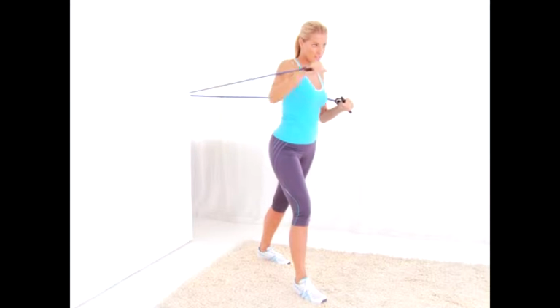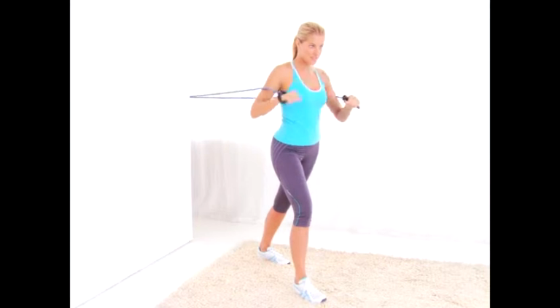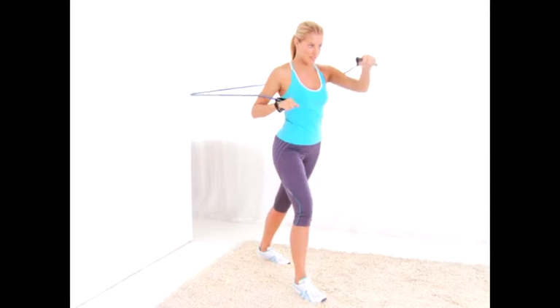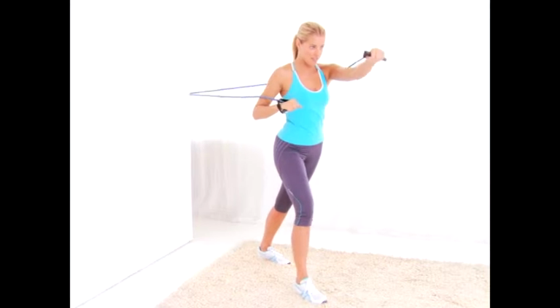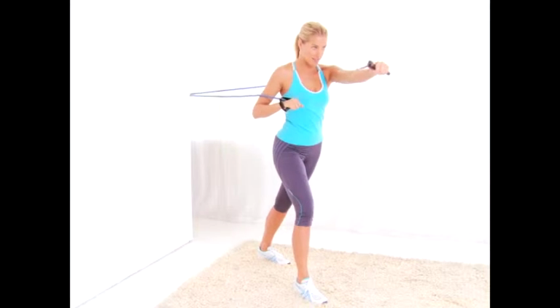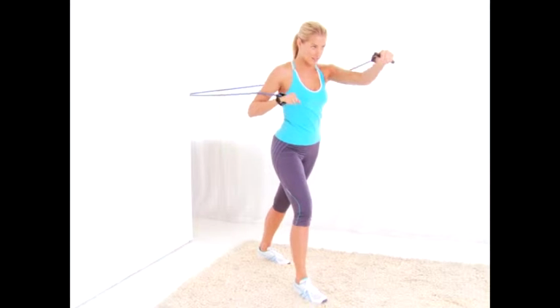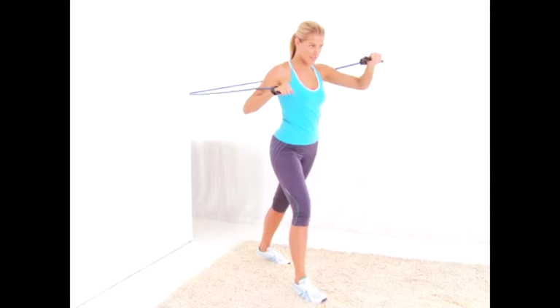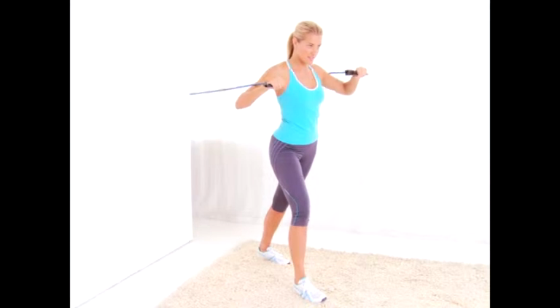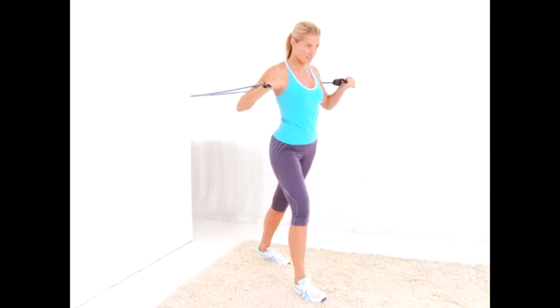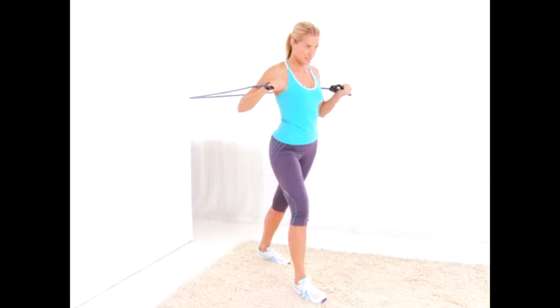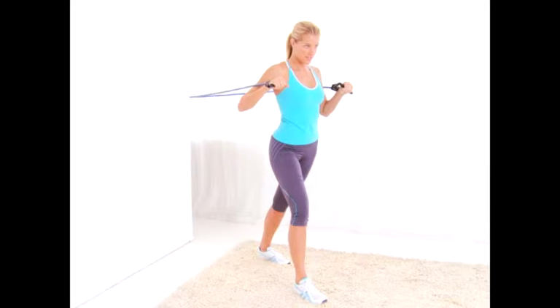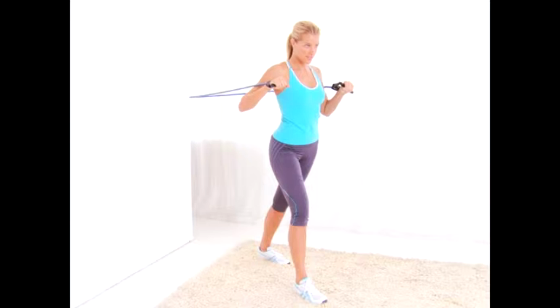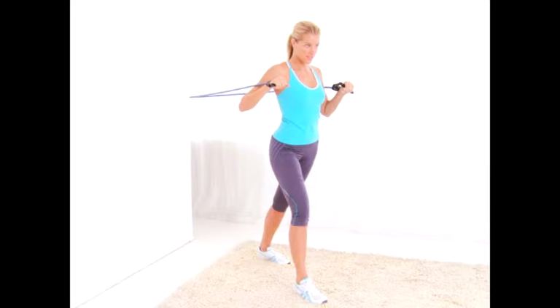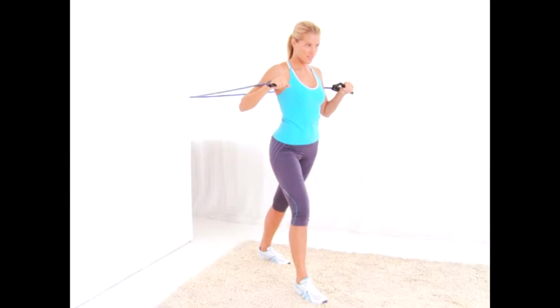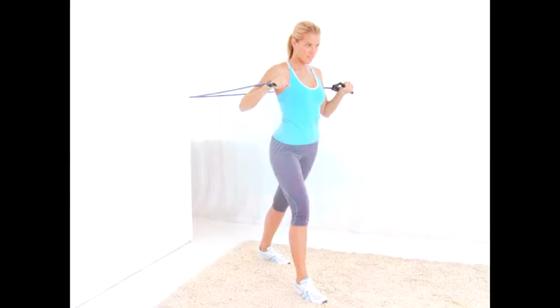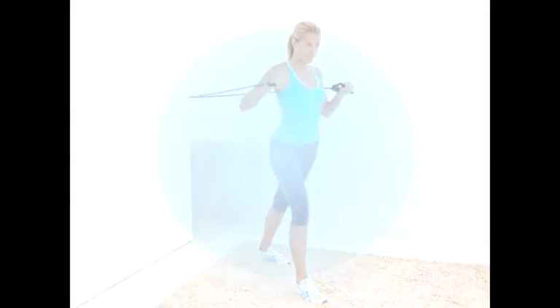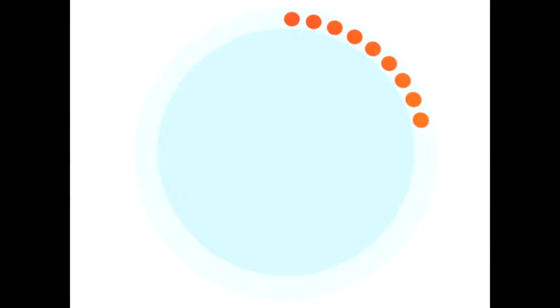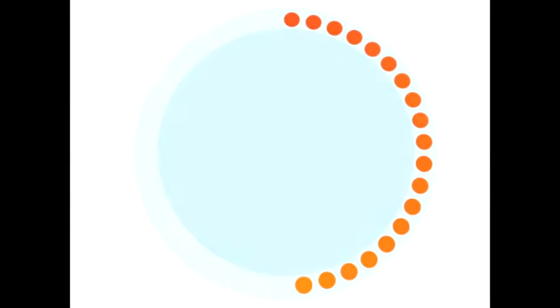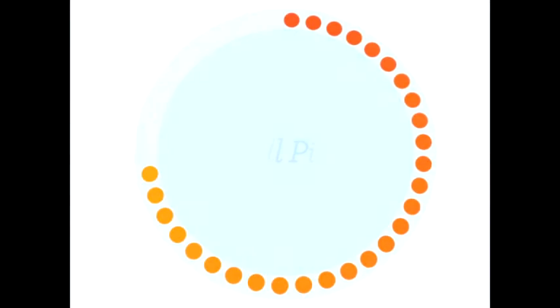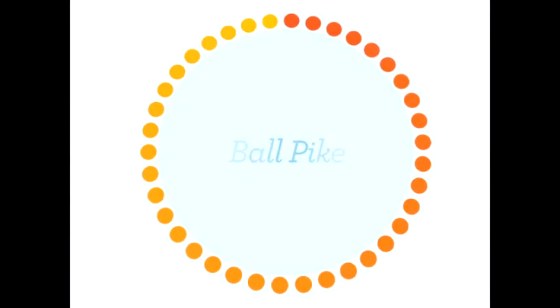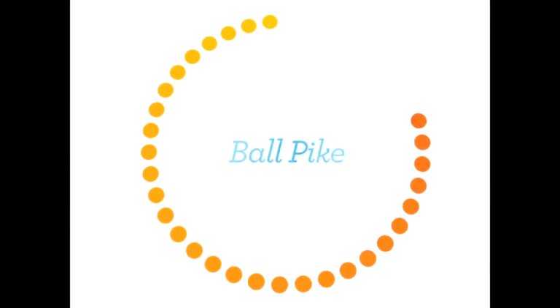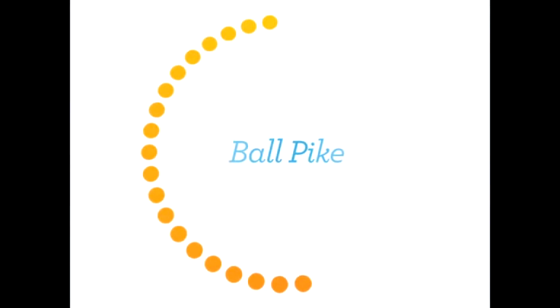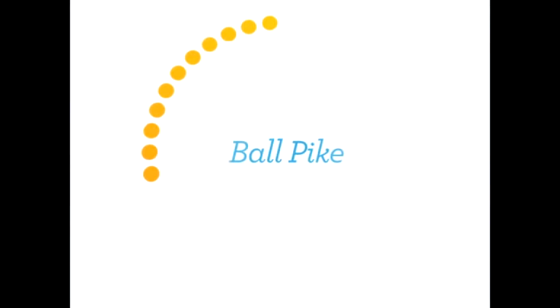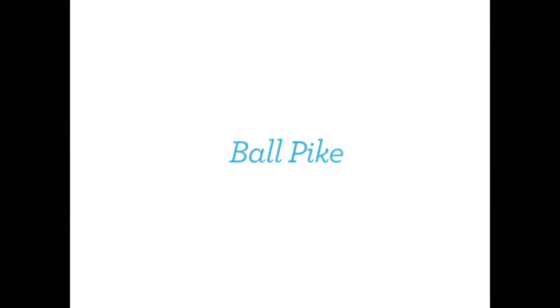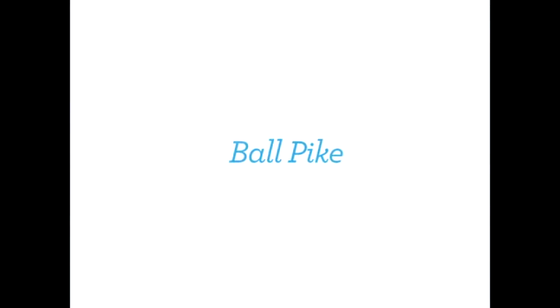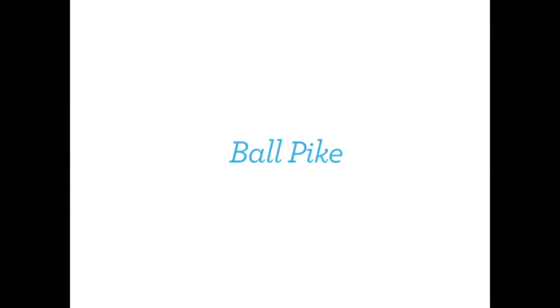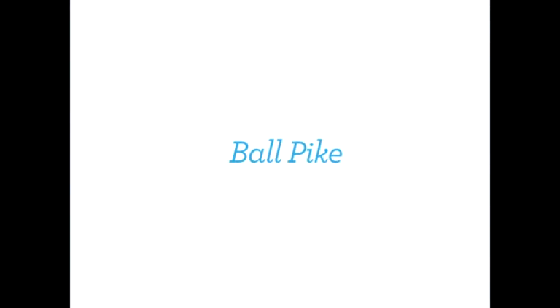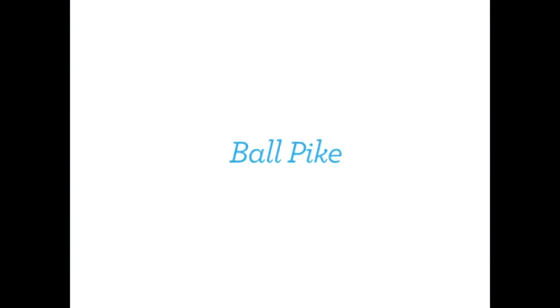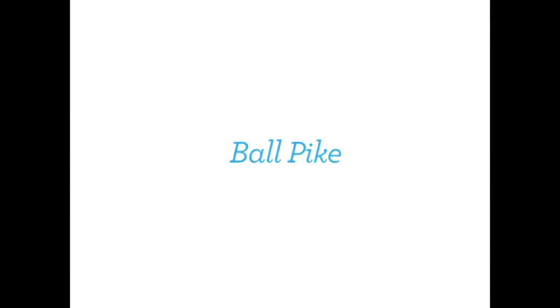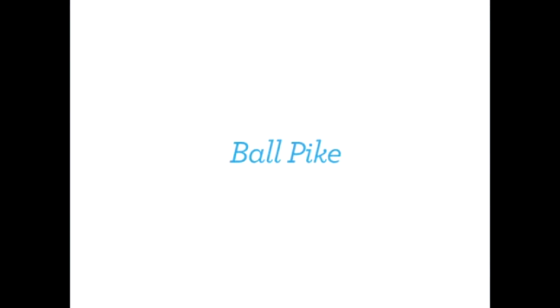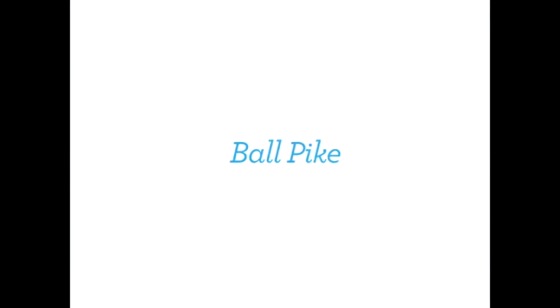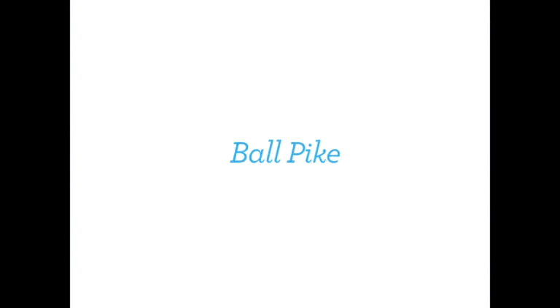Punches: standing in a staggered stance with abs nice and tight, punch your fists forward 15 times per hand.